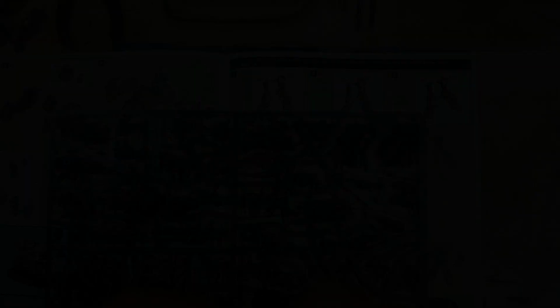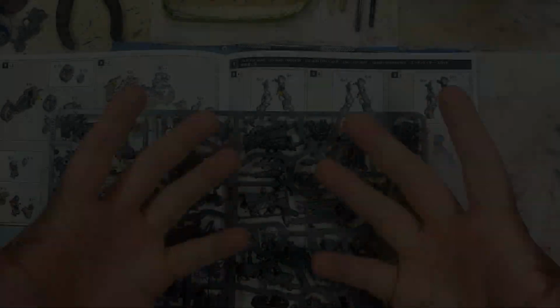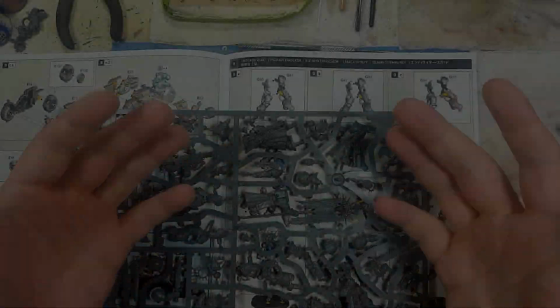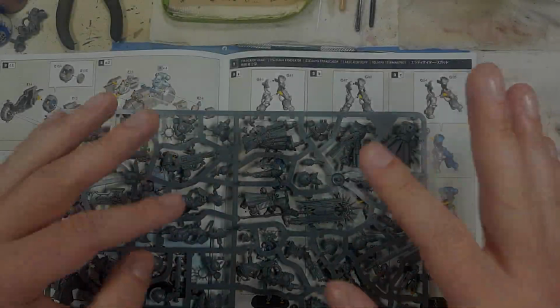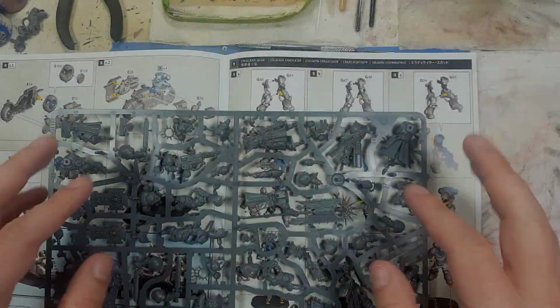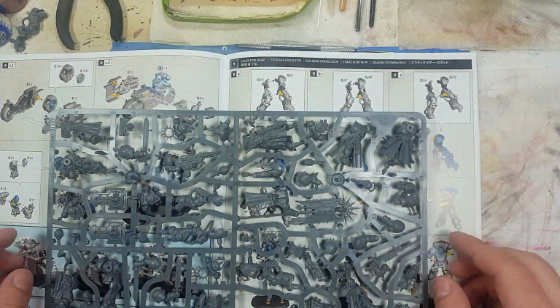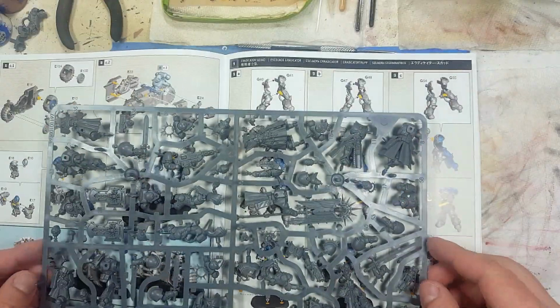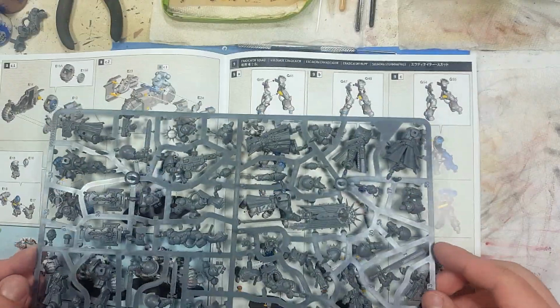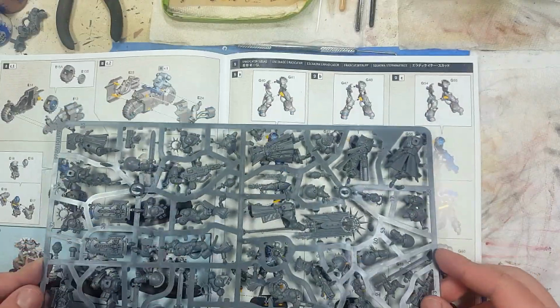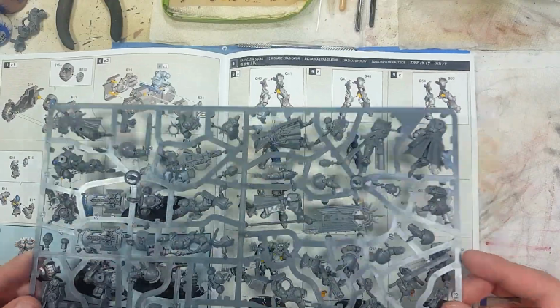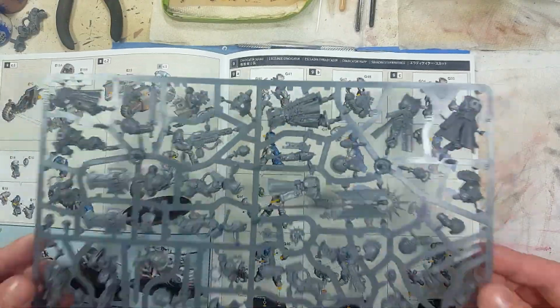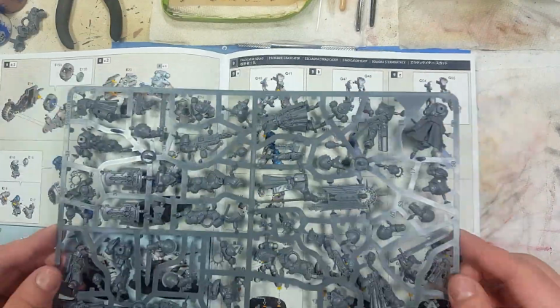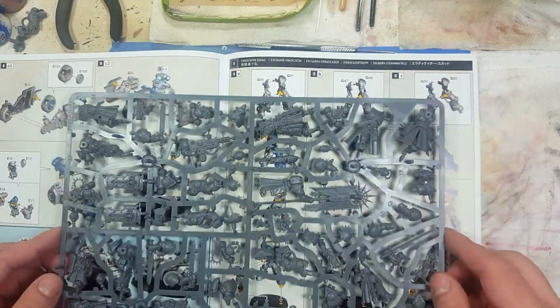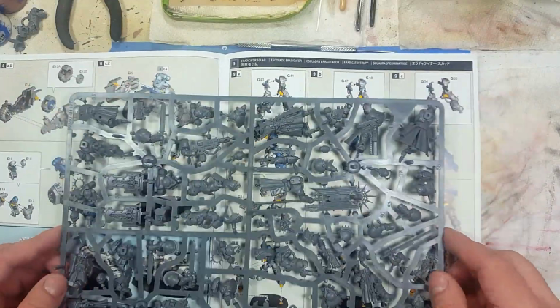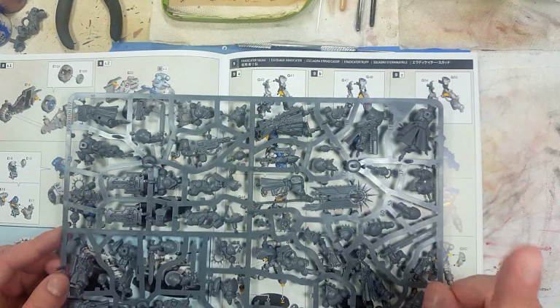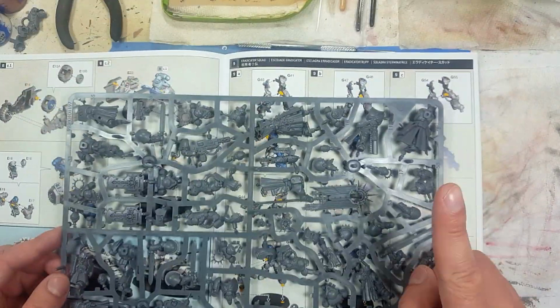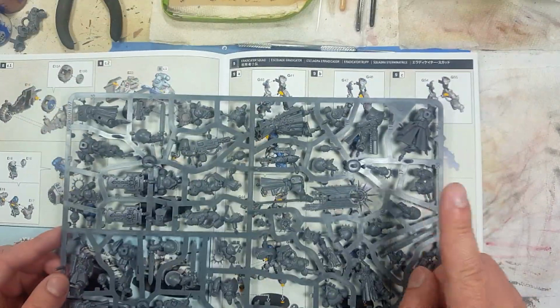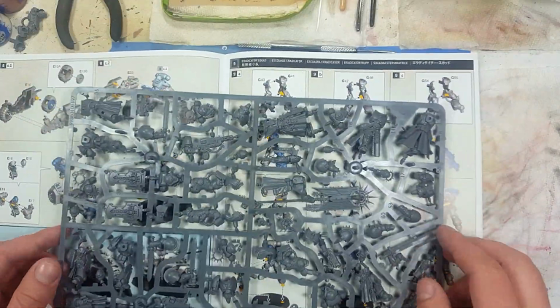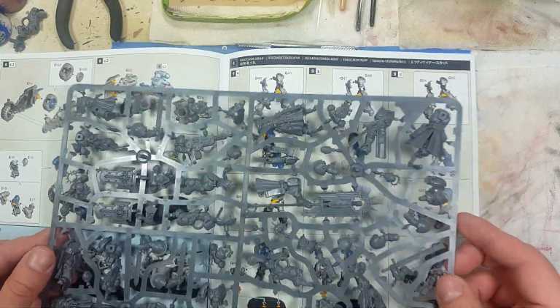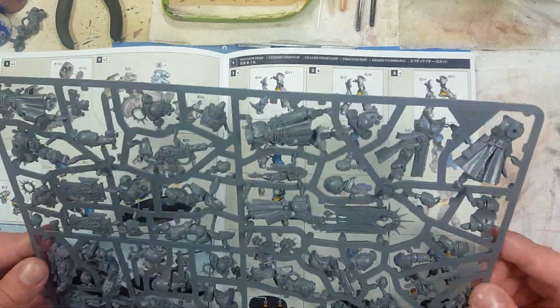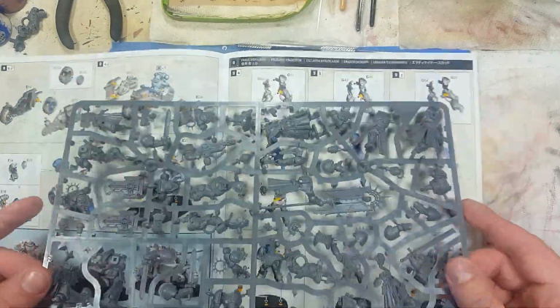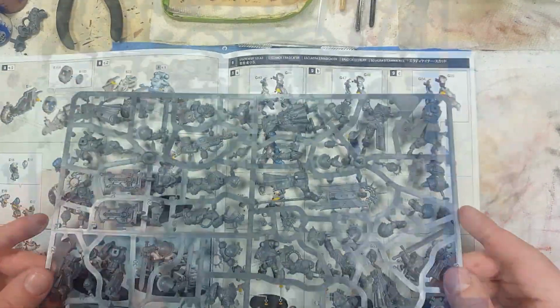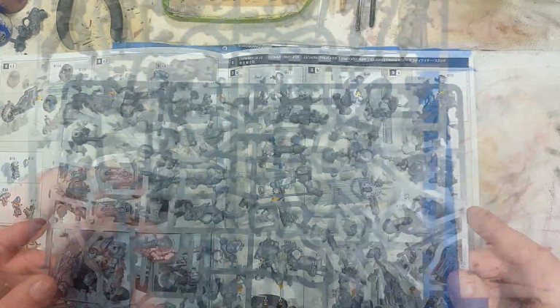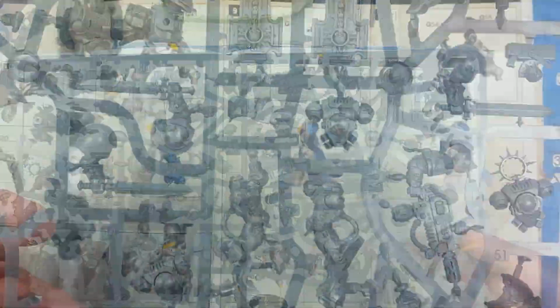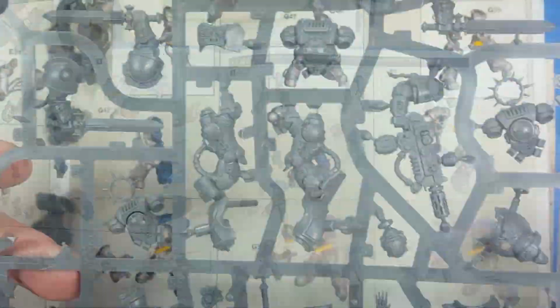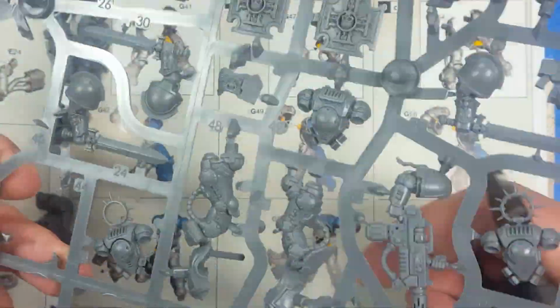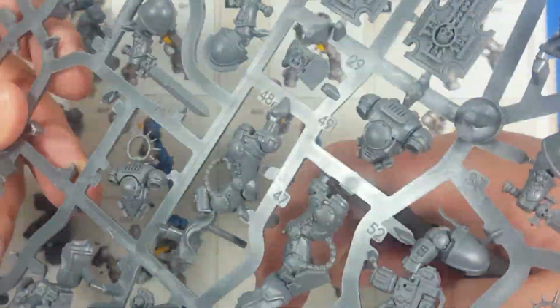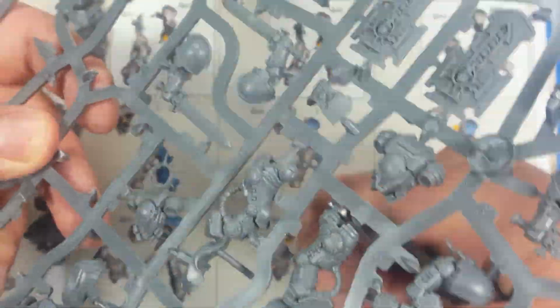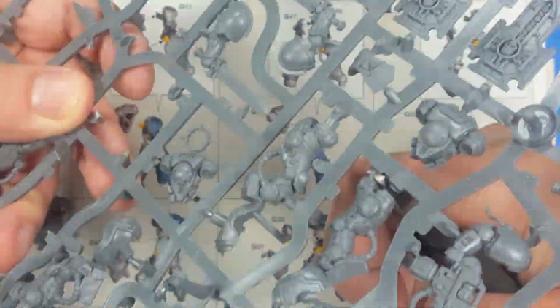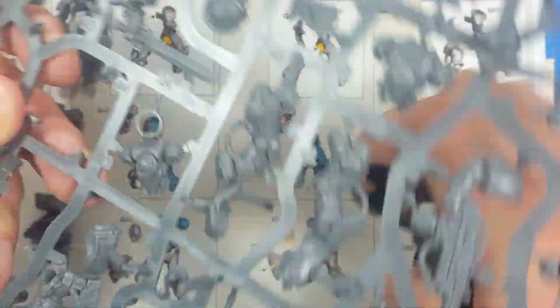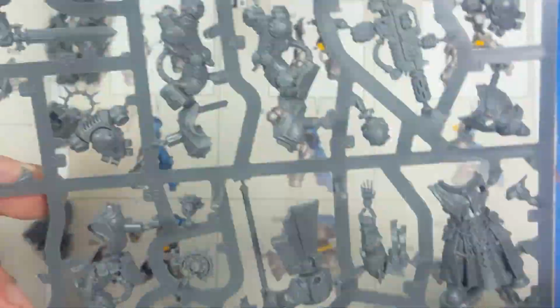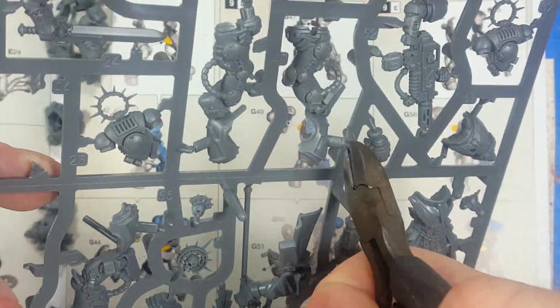Hello everyone and welcome to my channel. Today we'll be painting up some Salamander Eradicators.